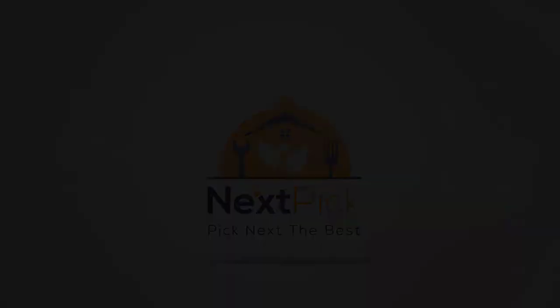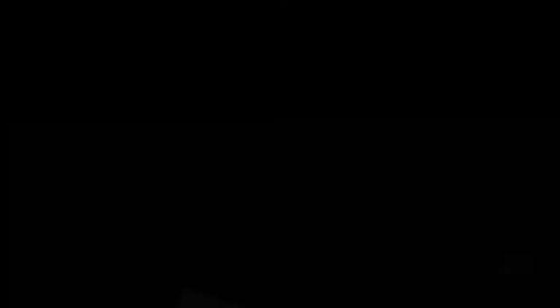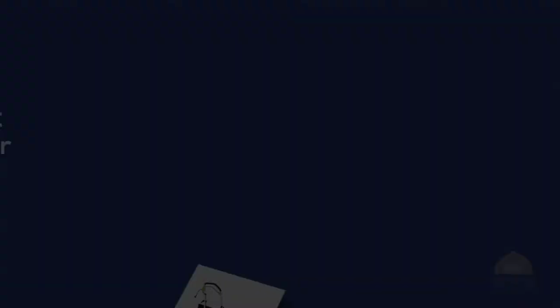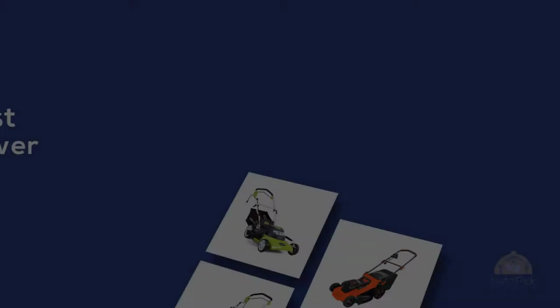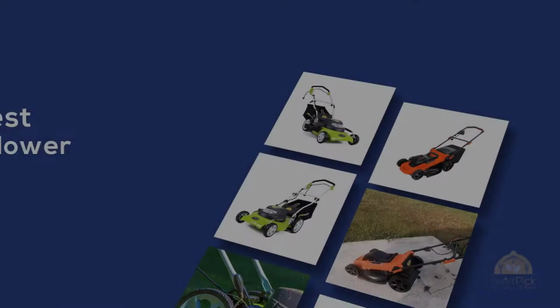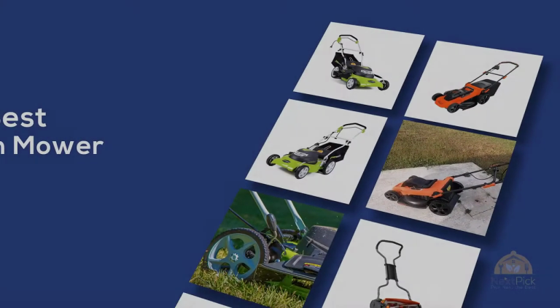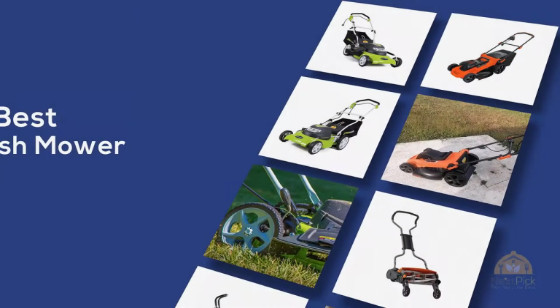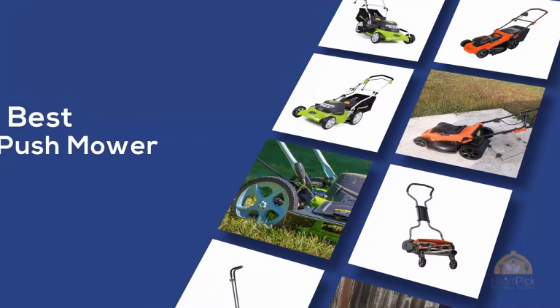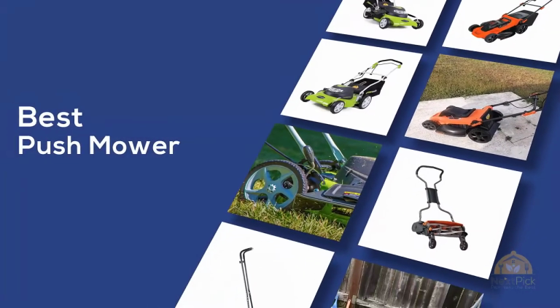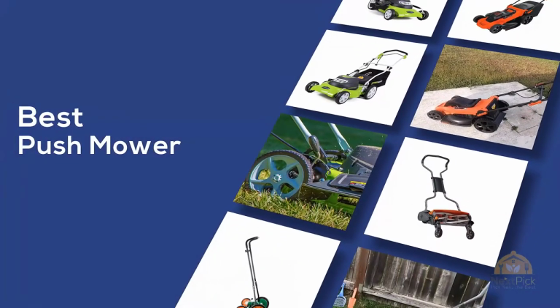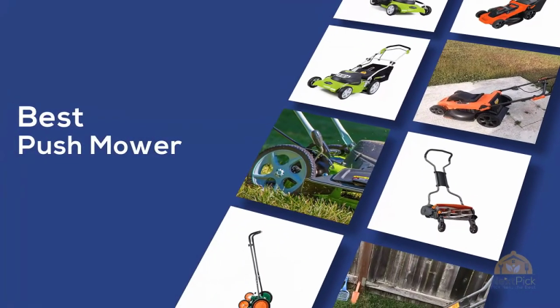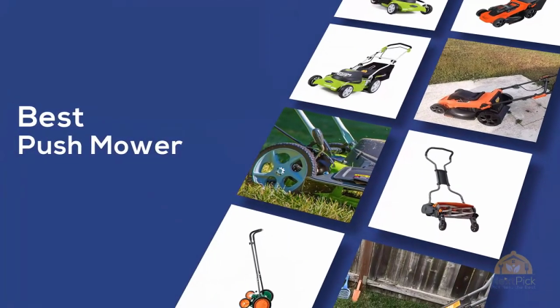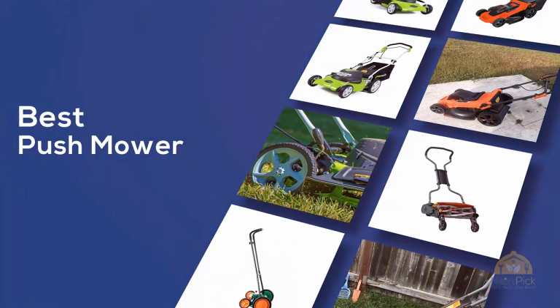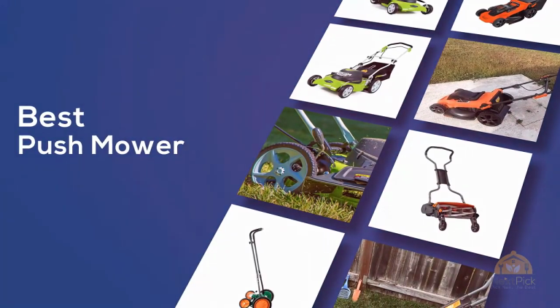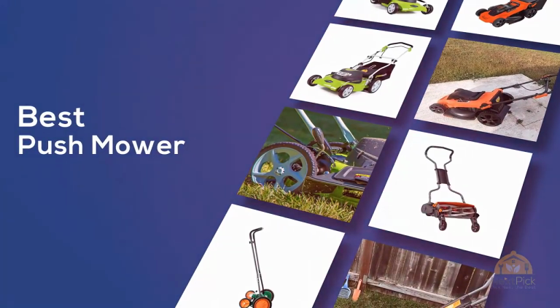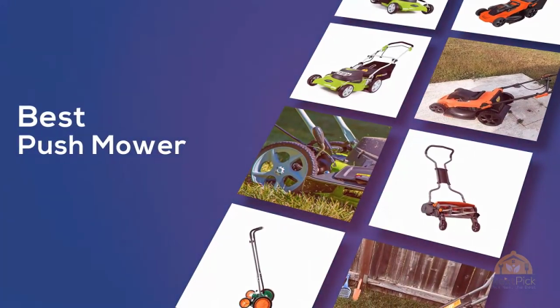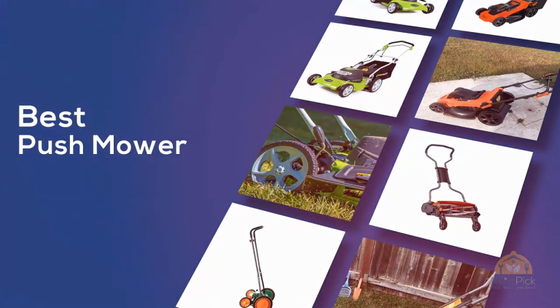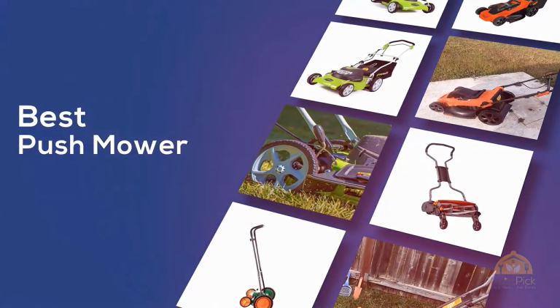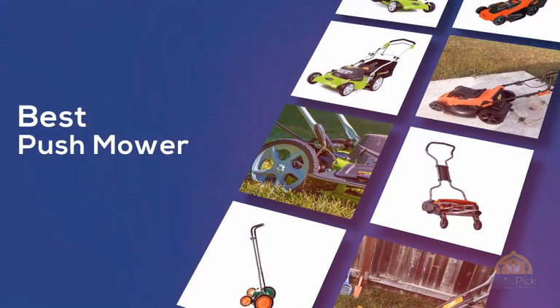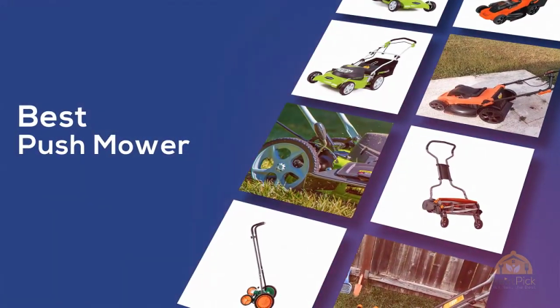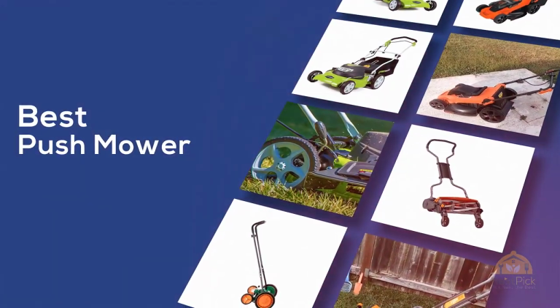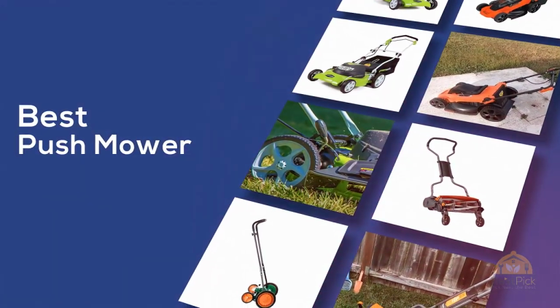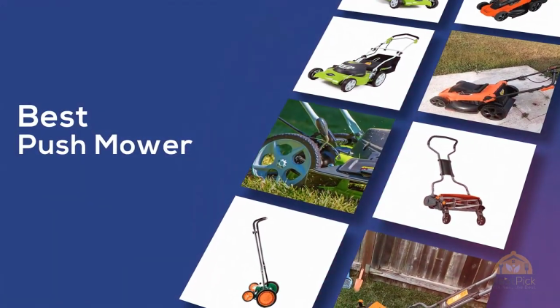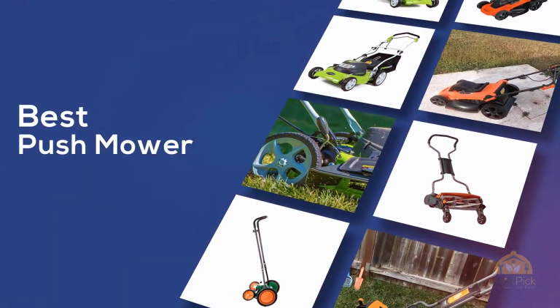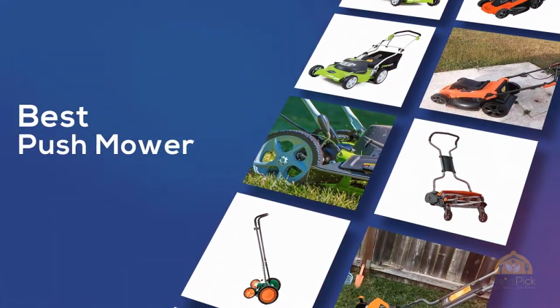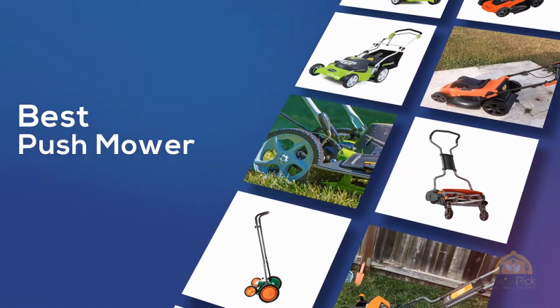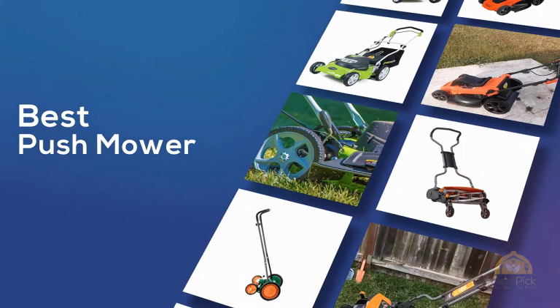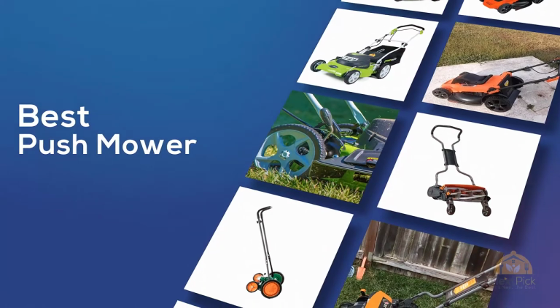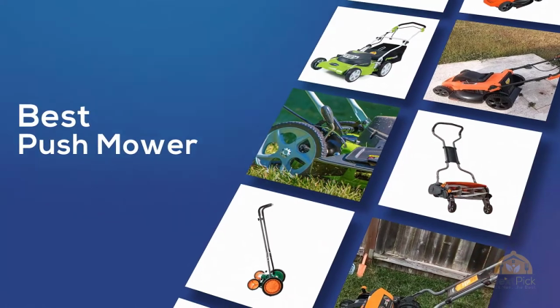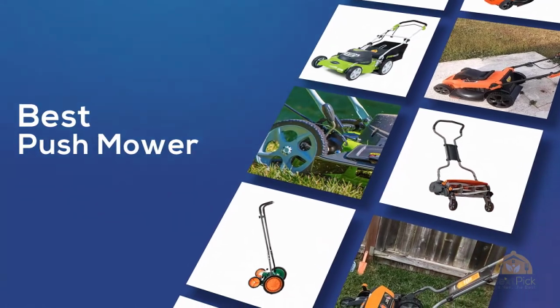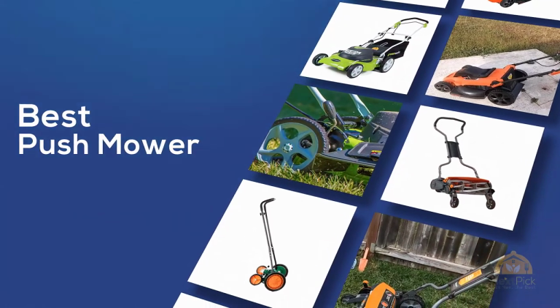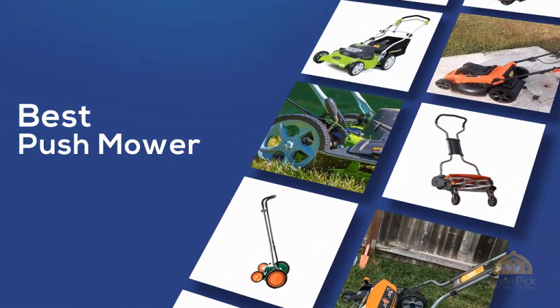If you are looking for the best push mower, here's a collection you have got to see. Let's get started.